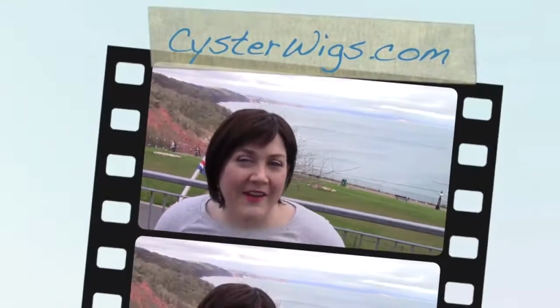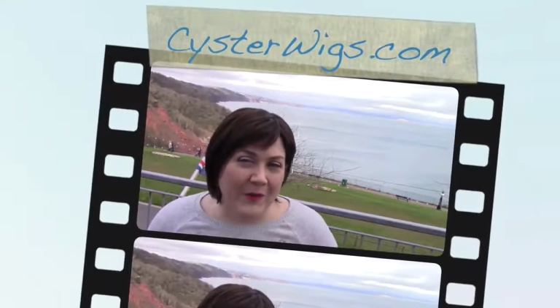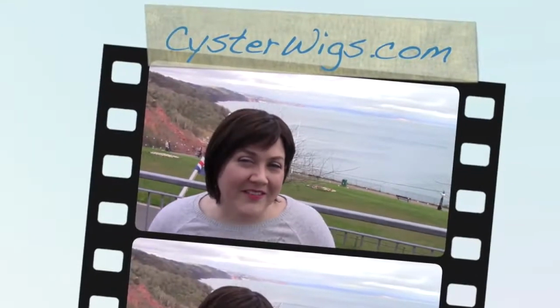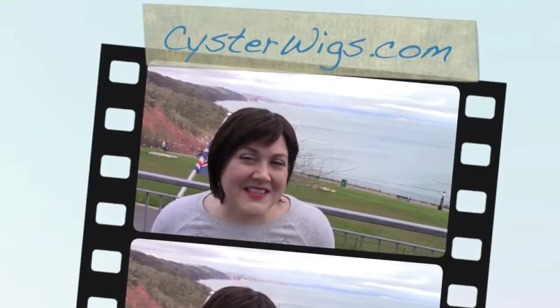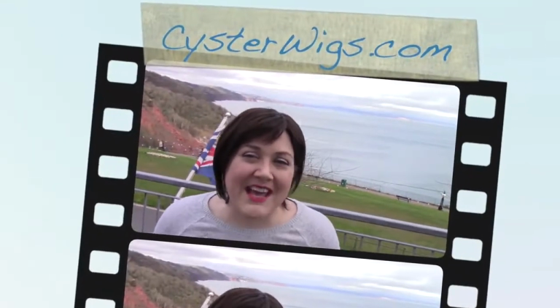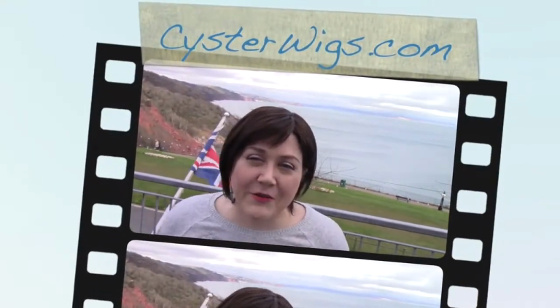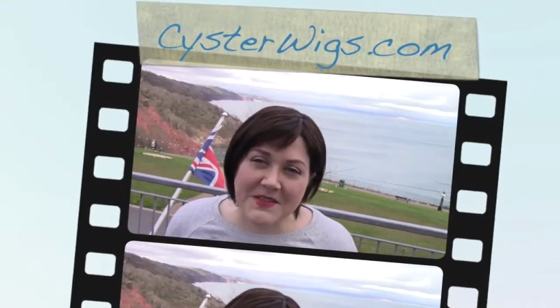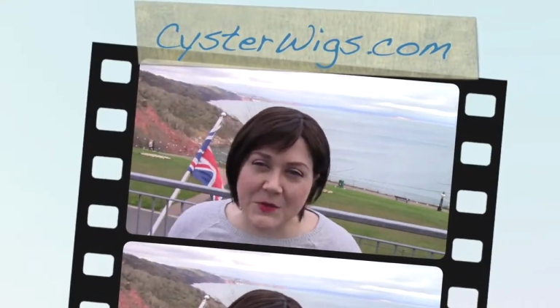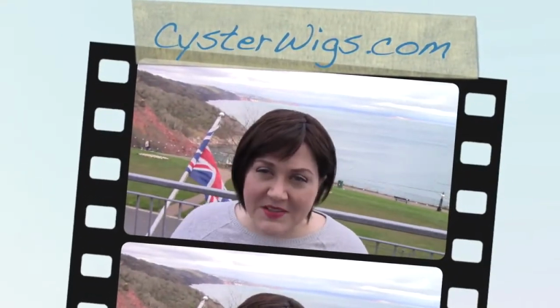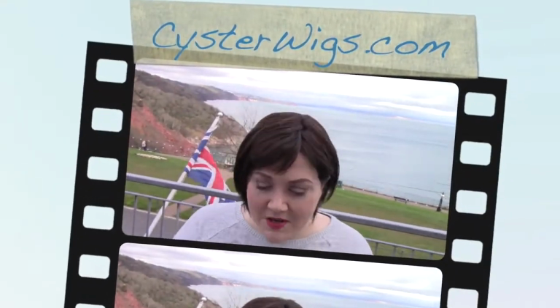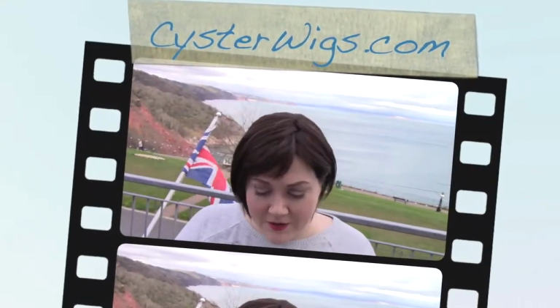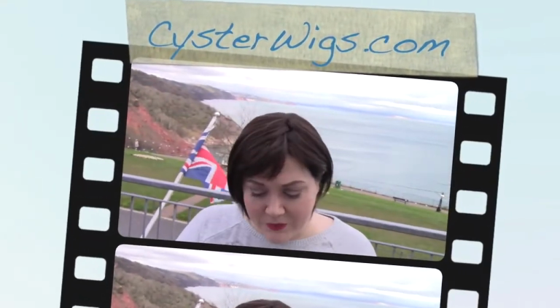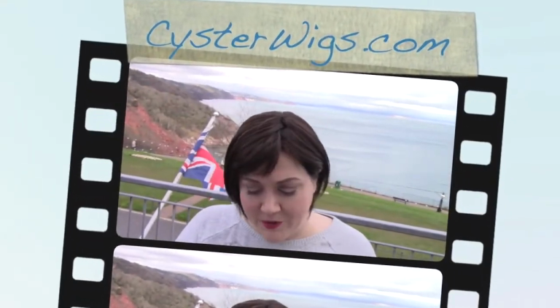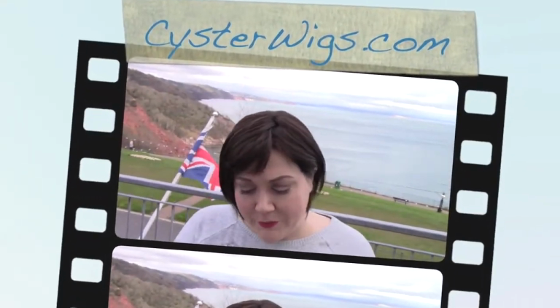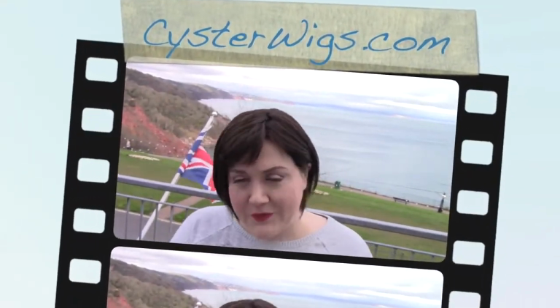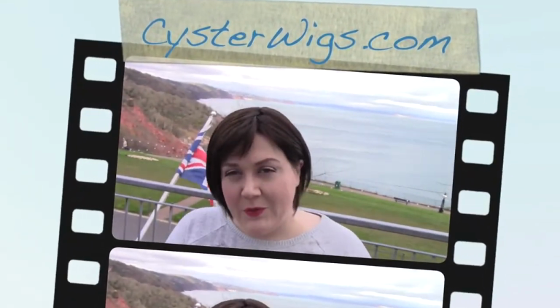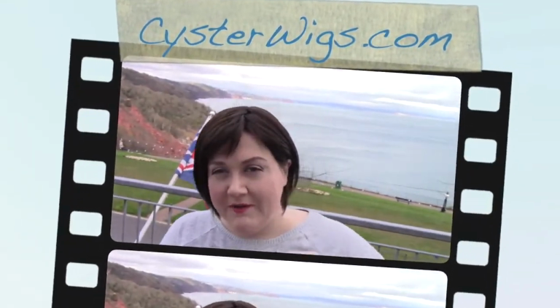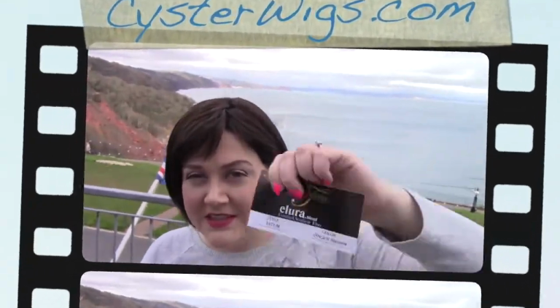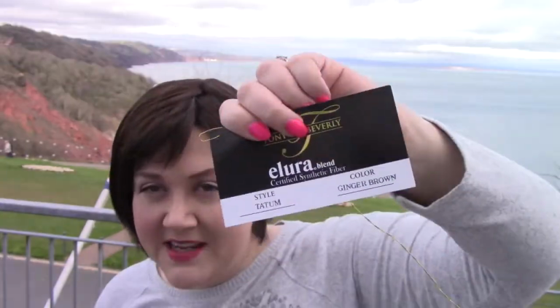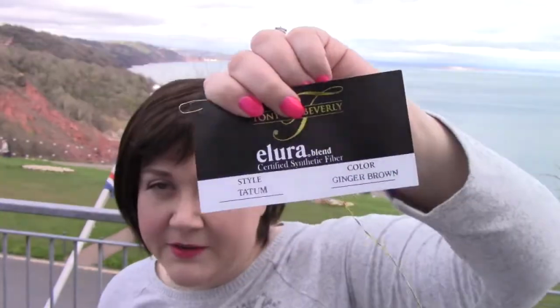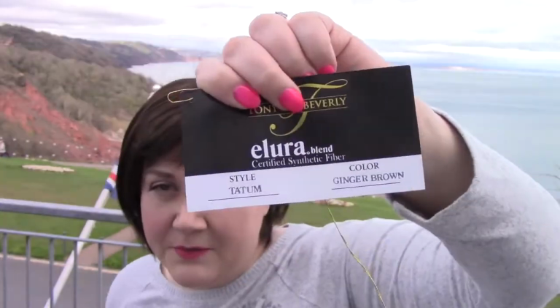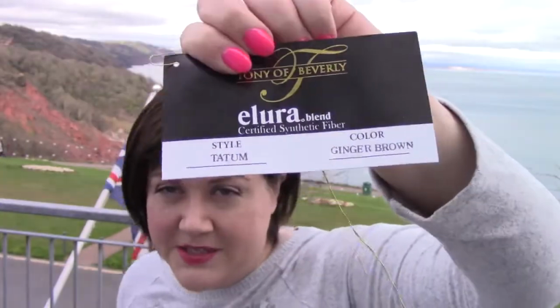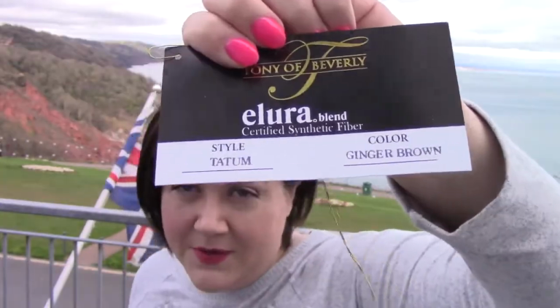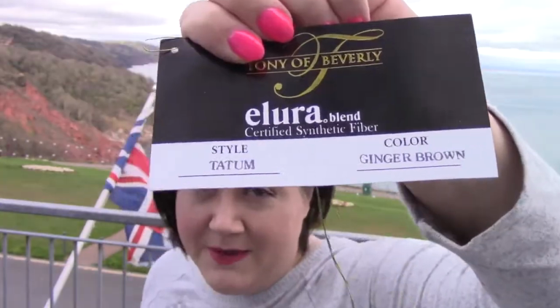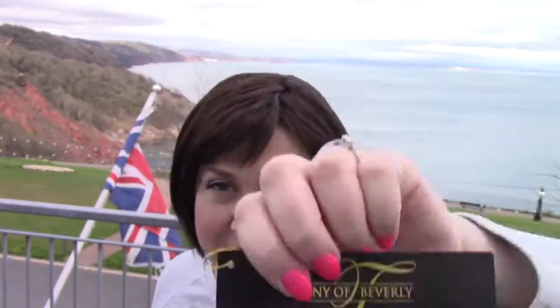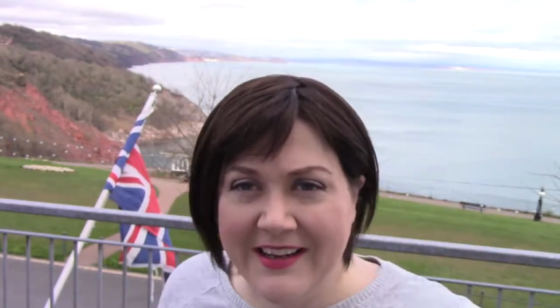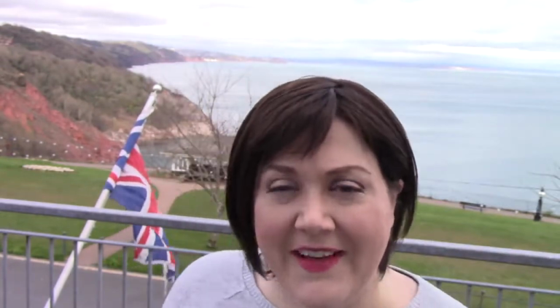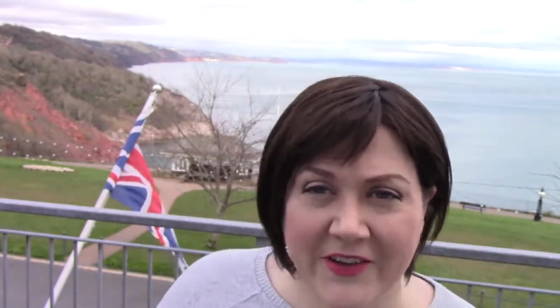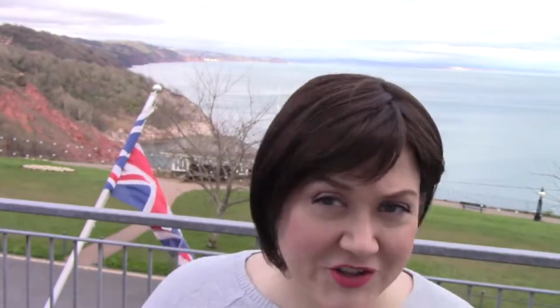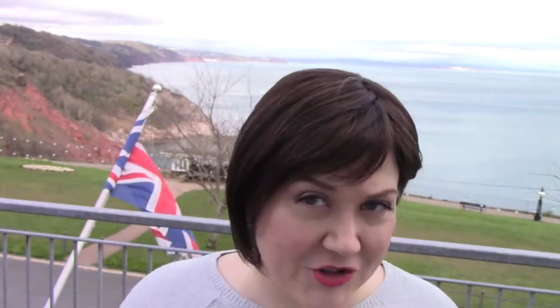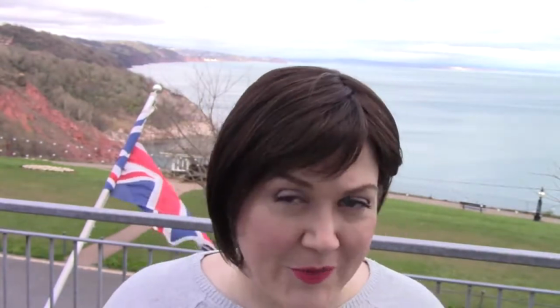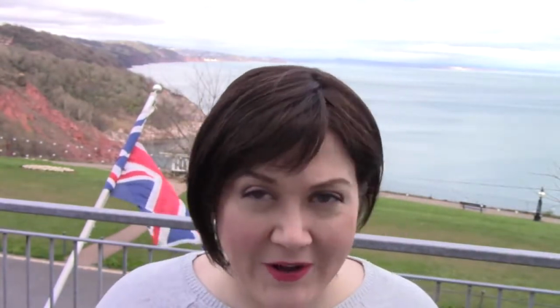Hi there wig lover, this is Heather from CysterWigs.com bringing you a review of the Tatum by Tony of Beverly in the color Ginger Brown.